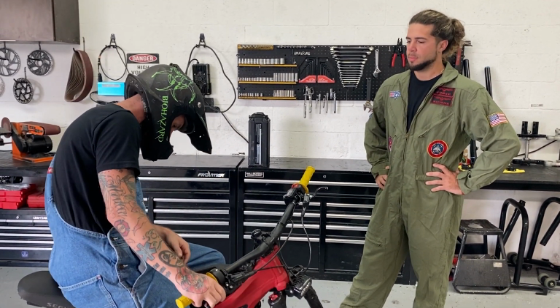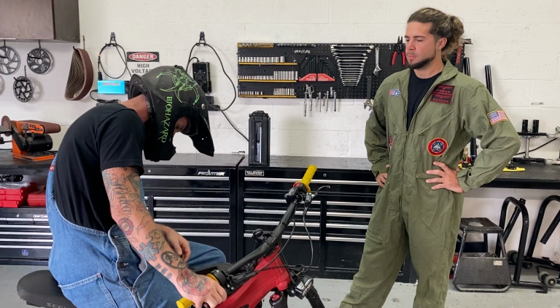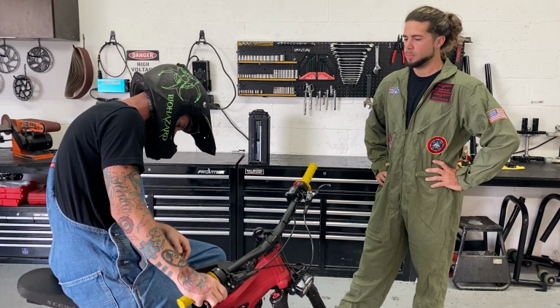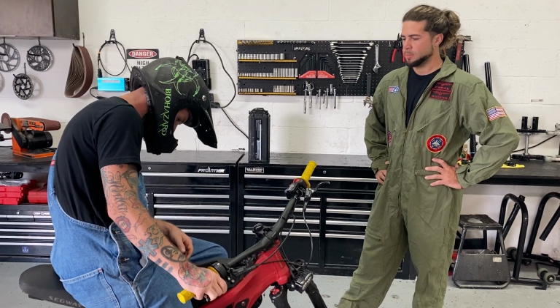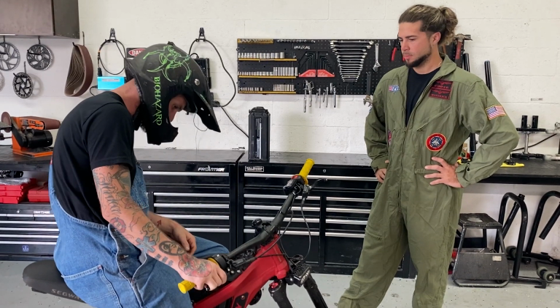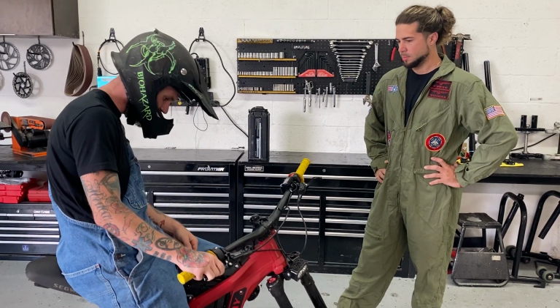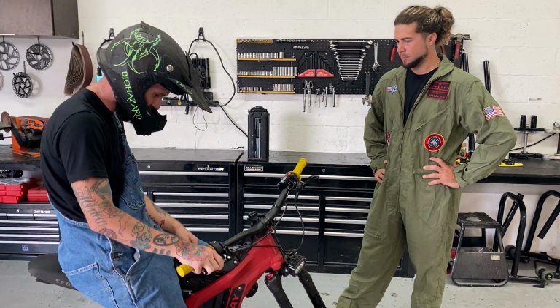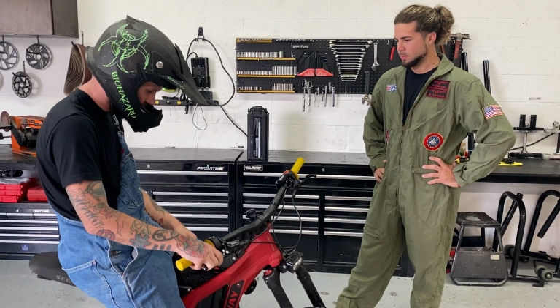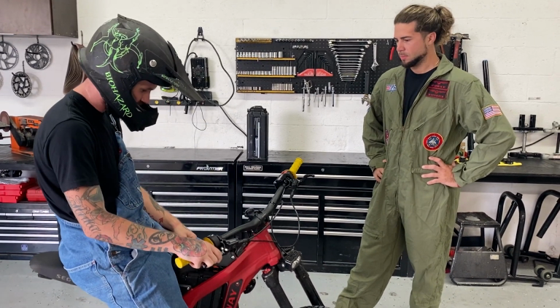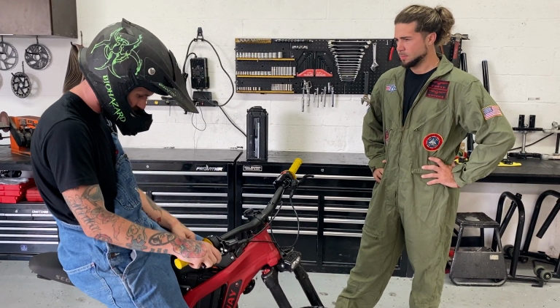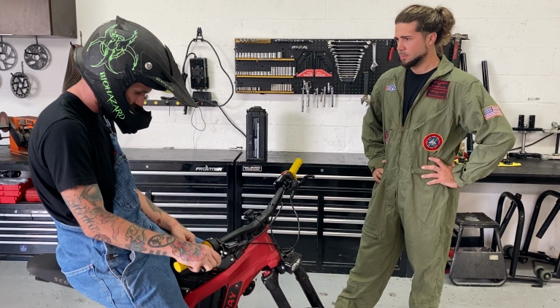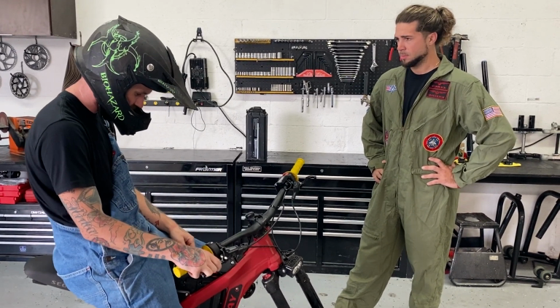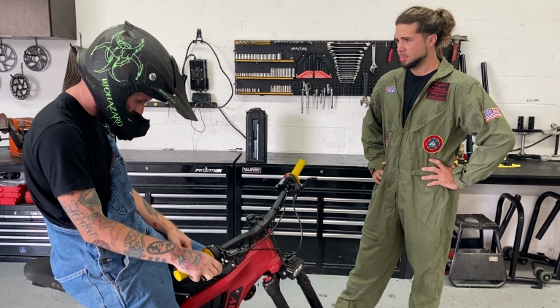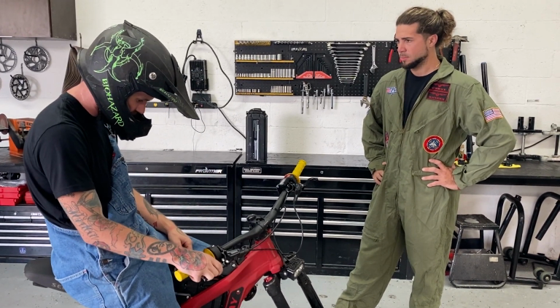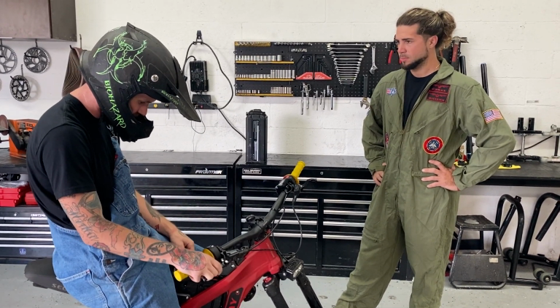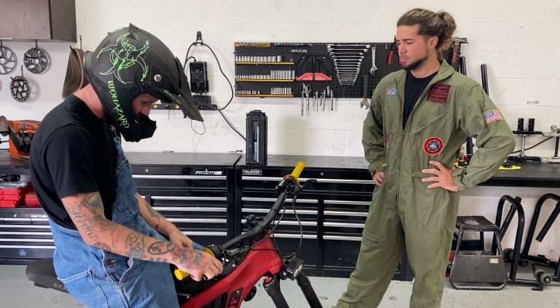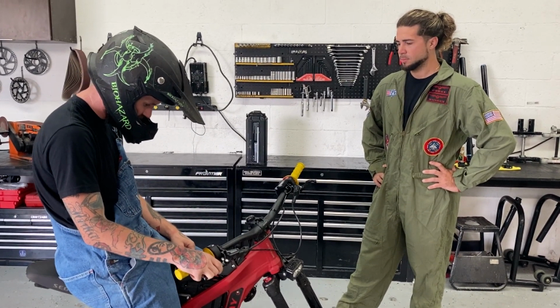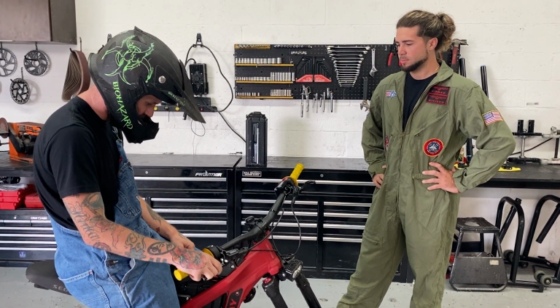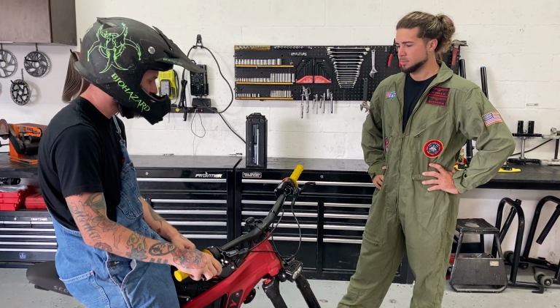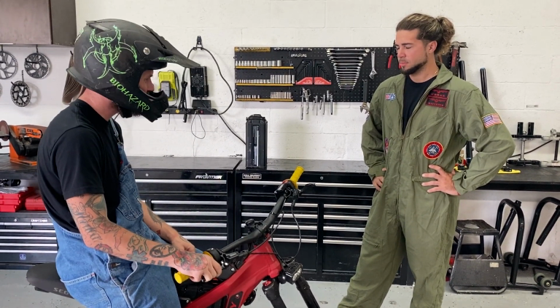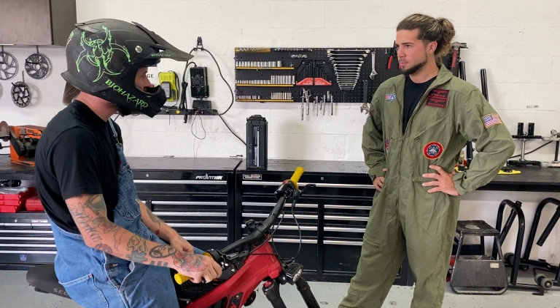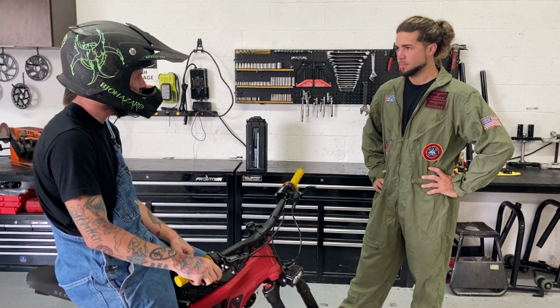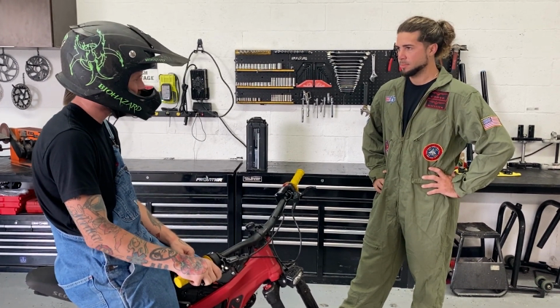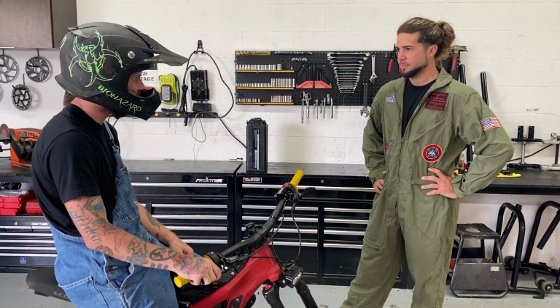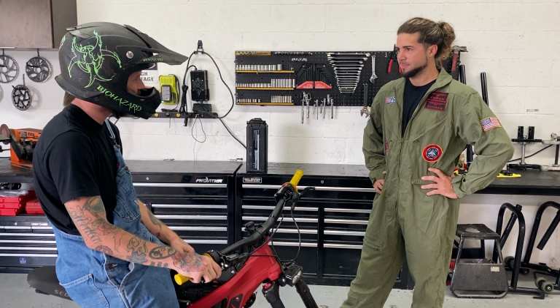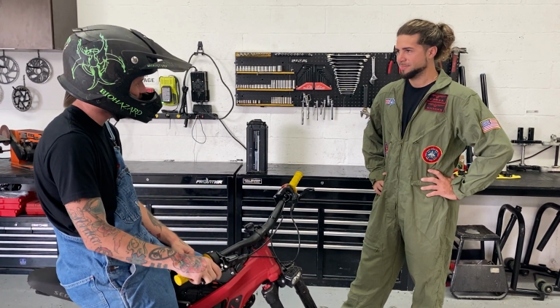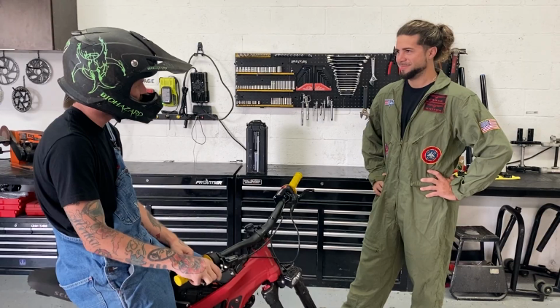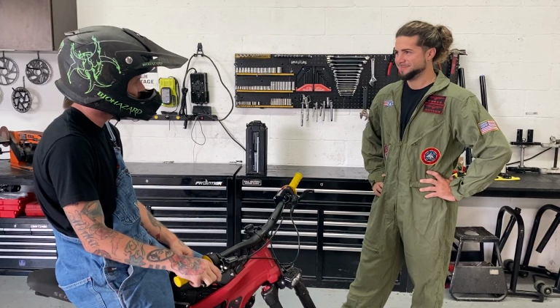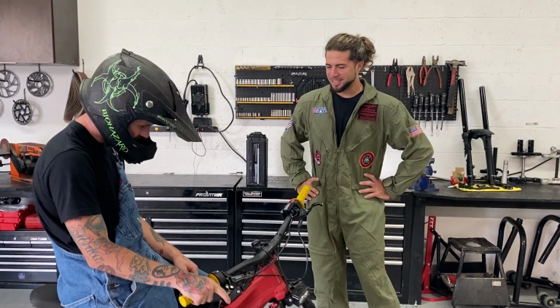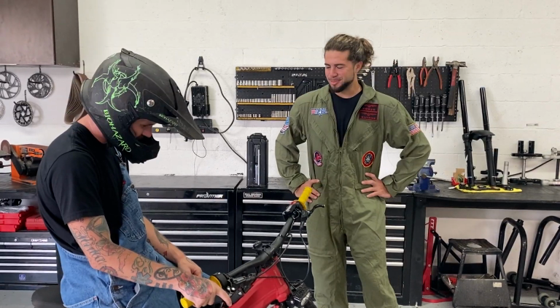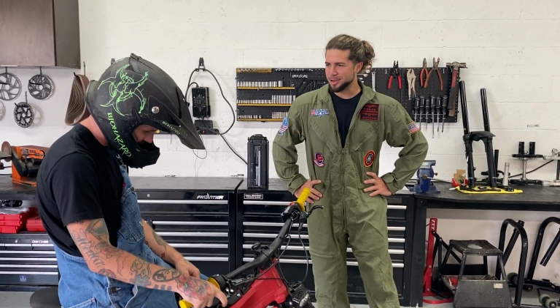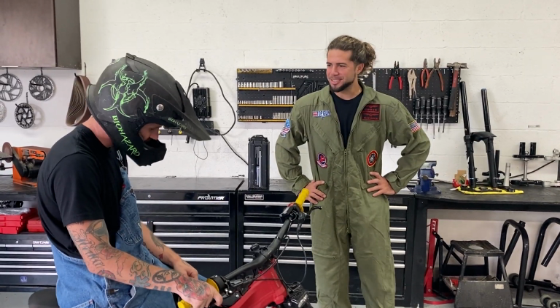Pretty comparable to the stock Saron, I'd say. Definitely want to find out which one's faster though — set up a race.